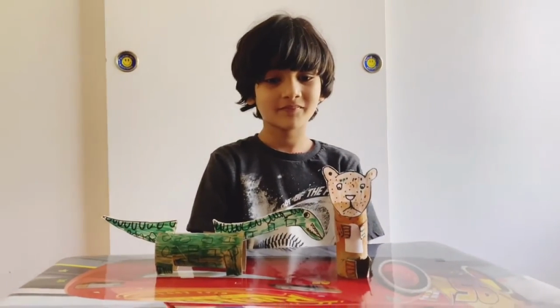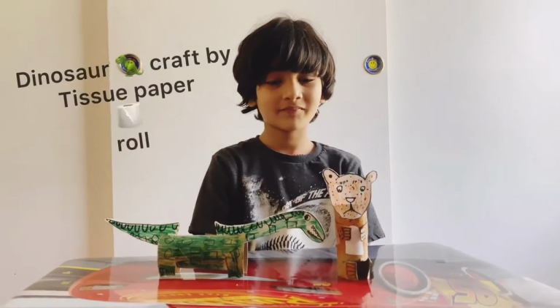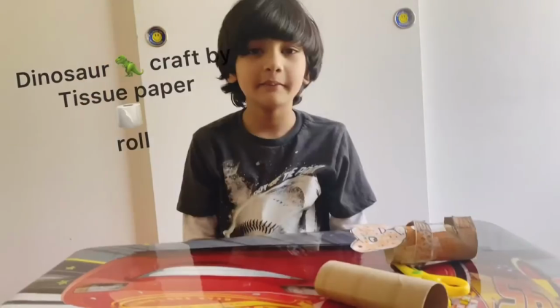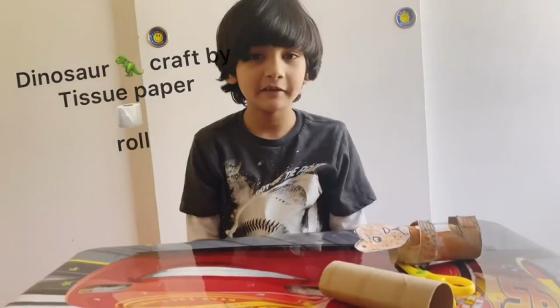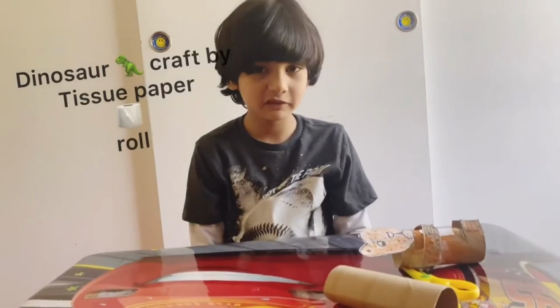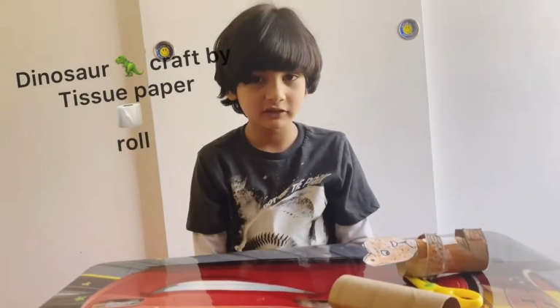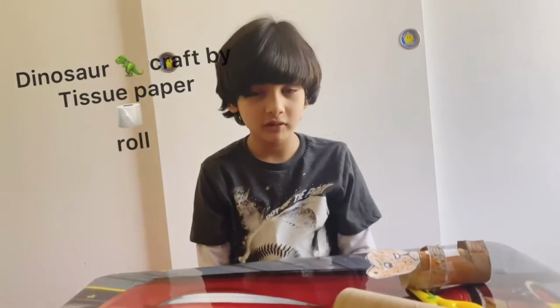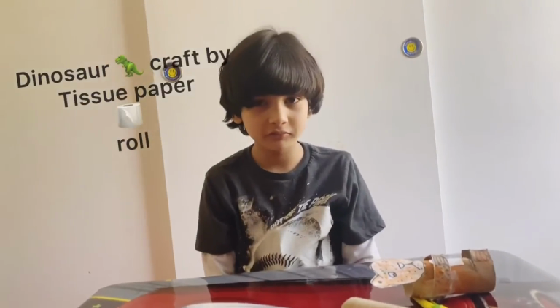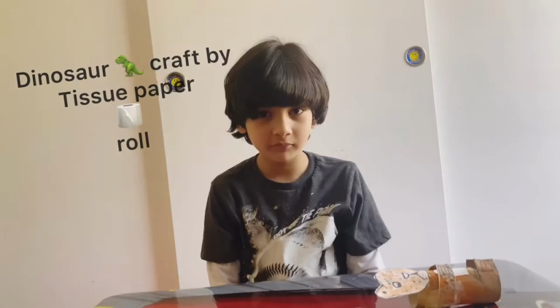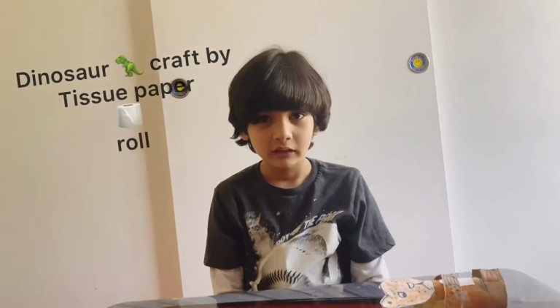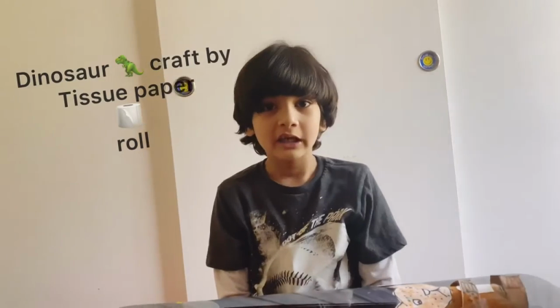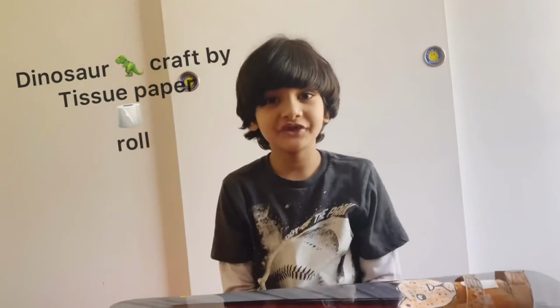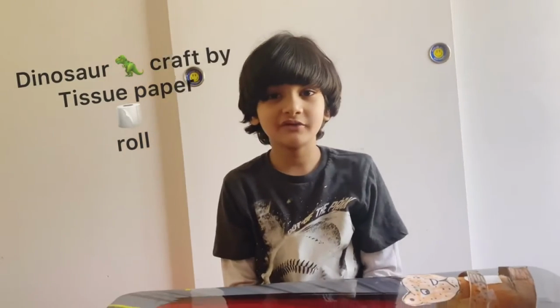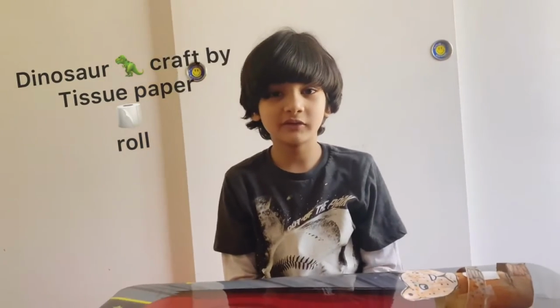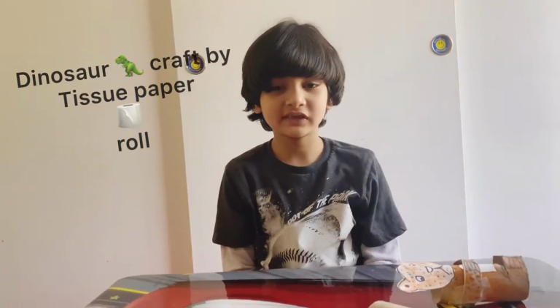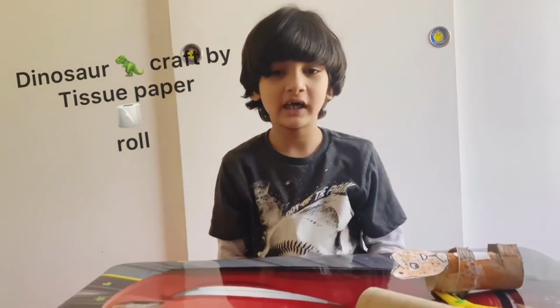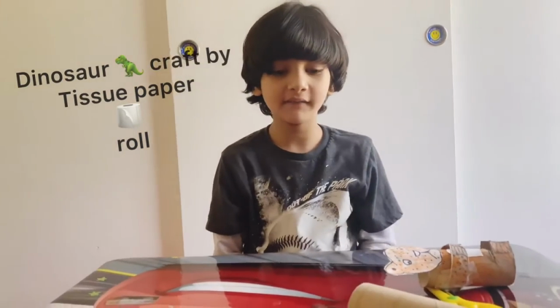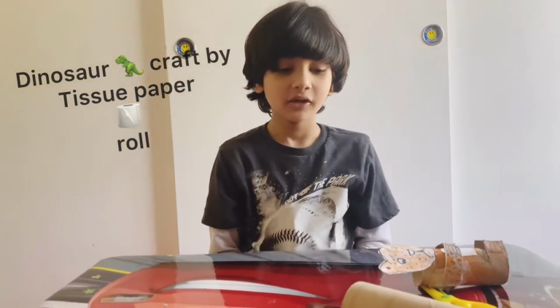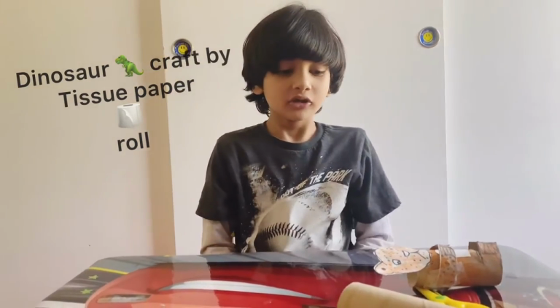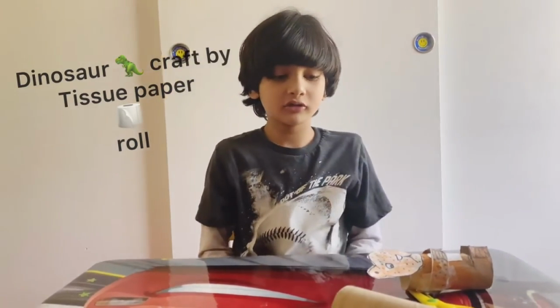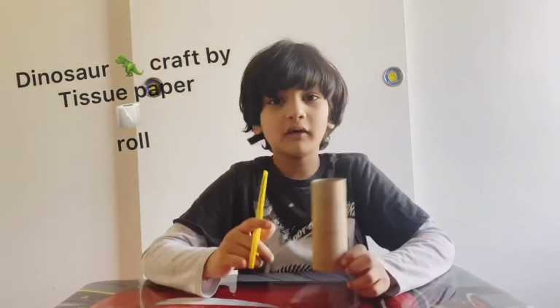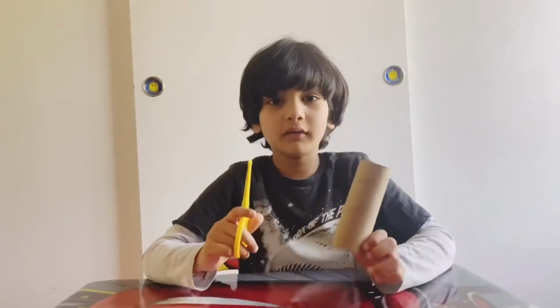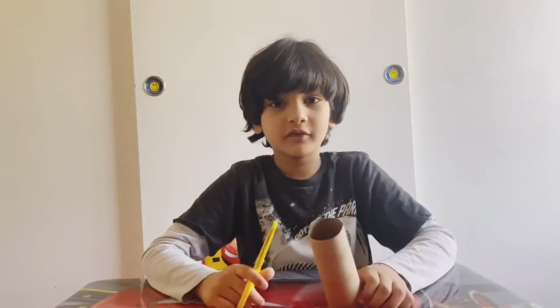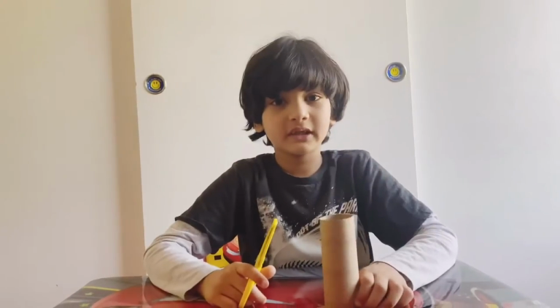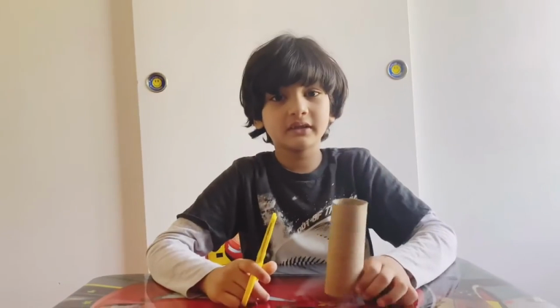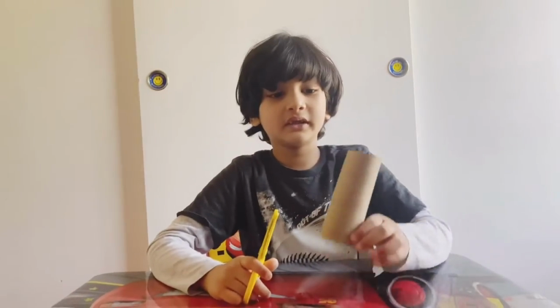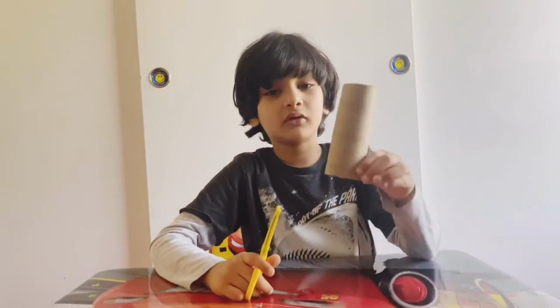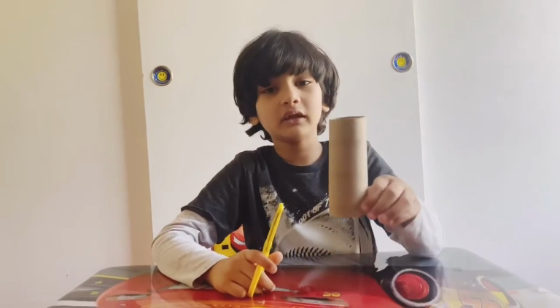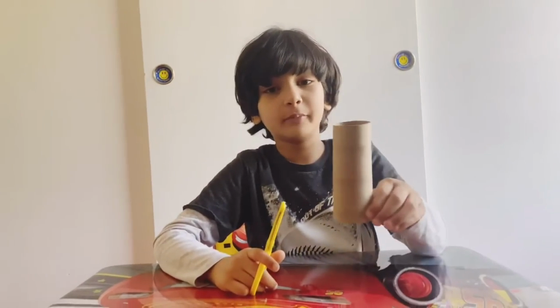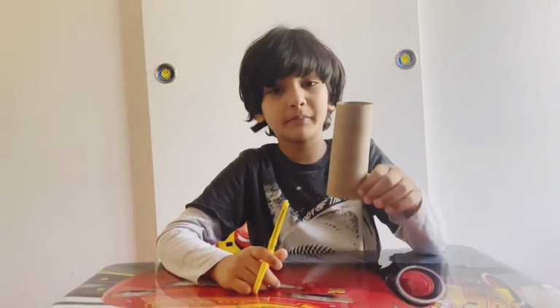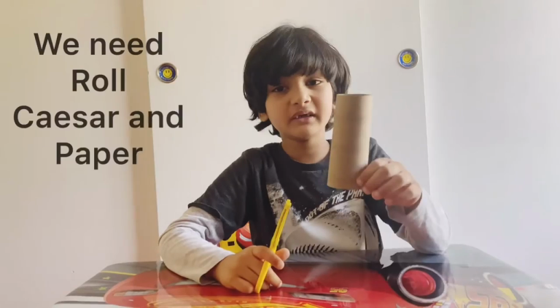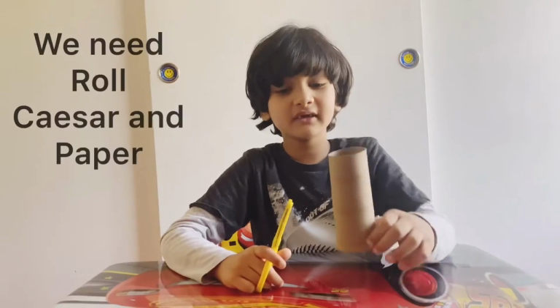Hey, my name is Chris. Welcome to my channel, Chris's Hub. Now I'm going to make the toilet paper dinosaur.